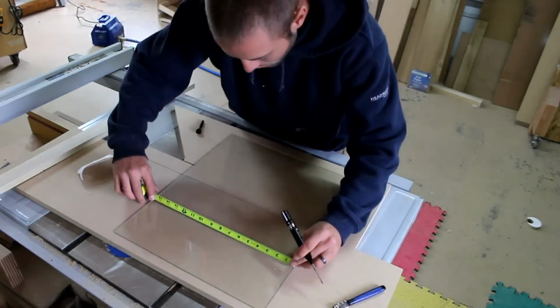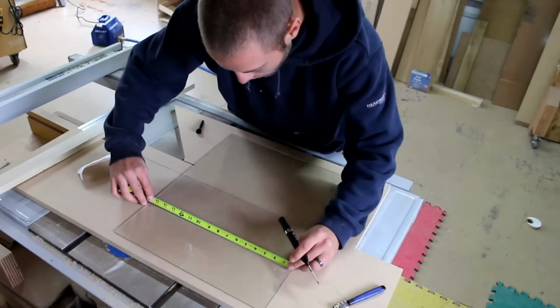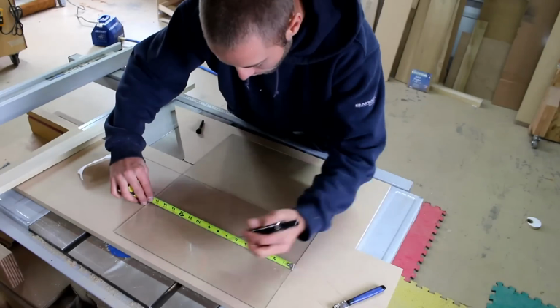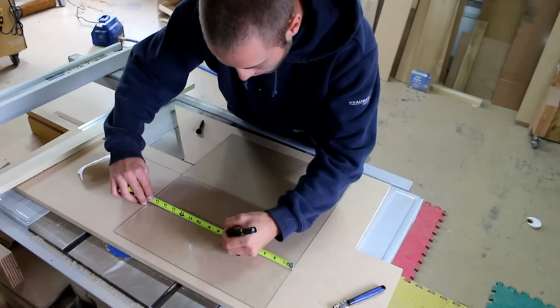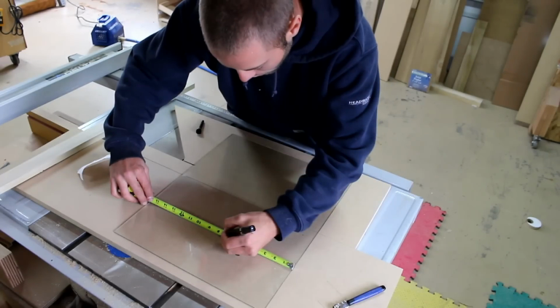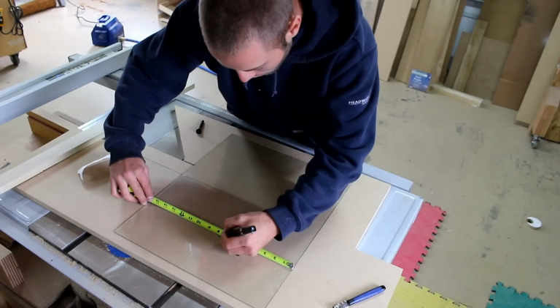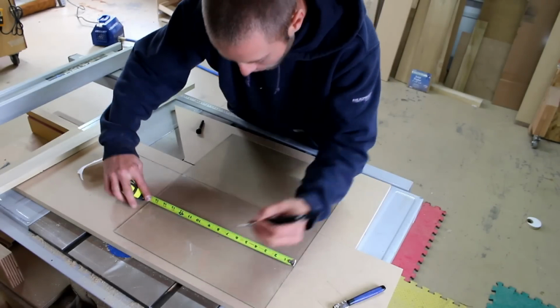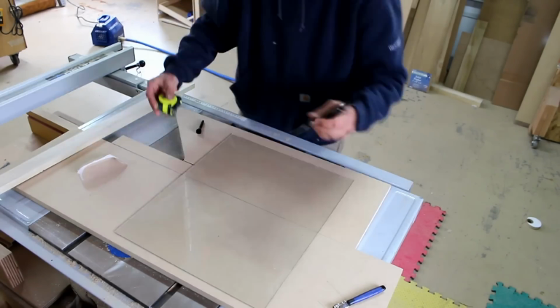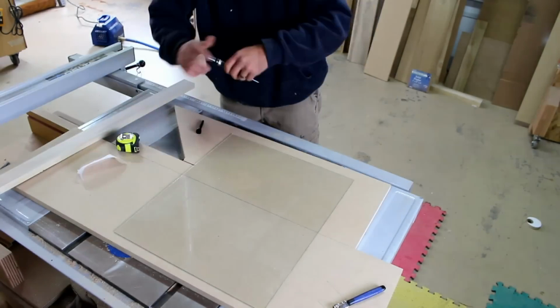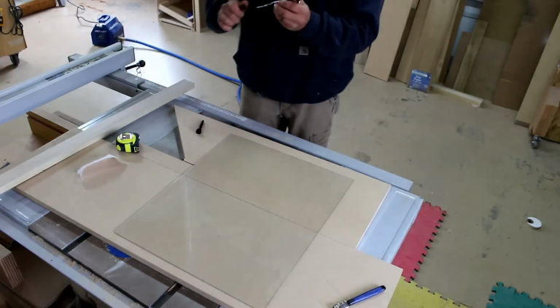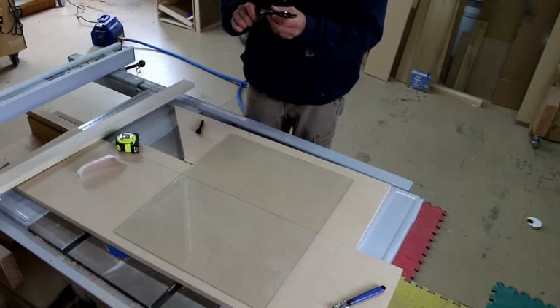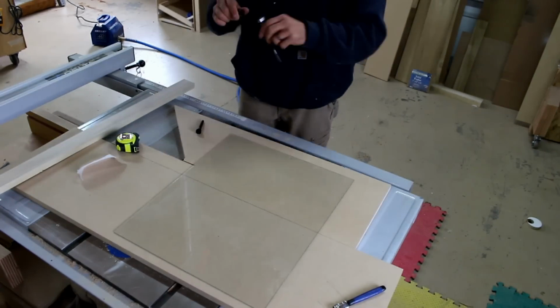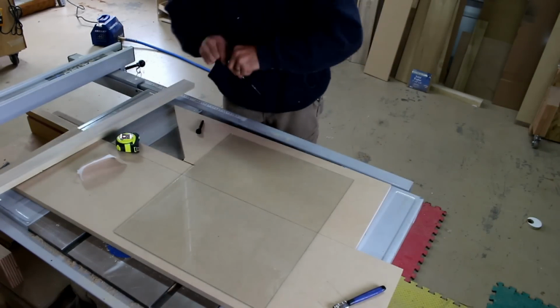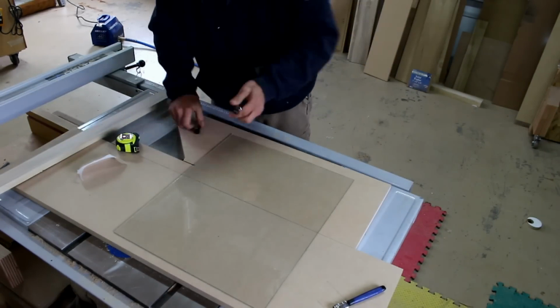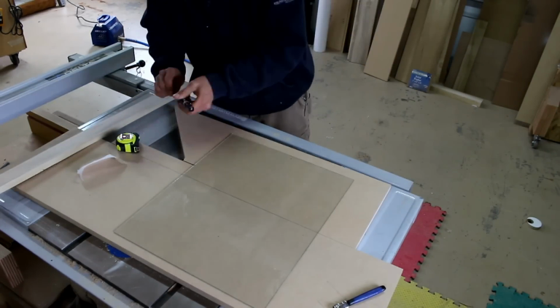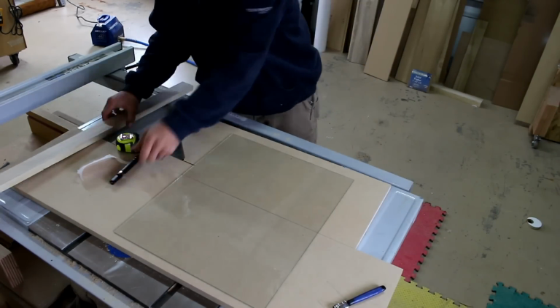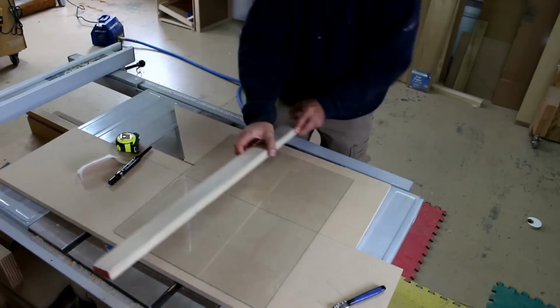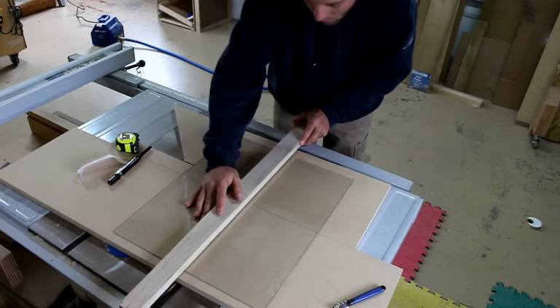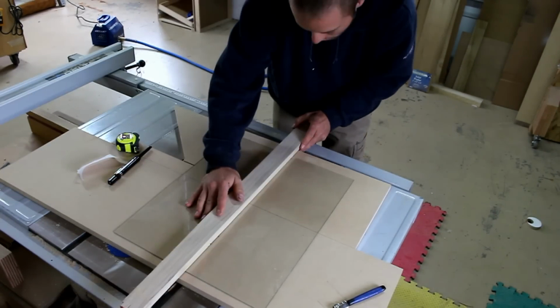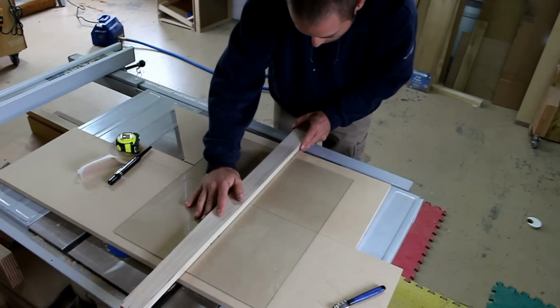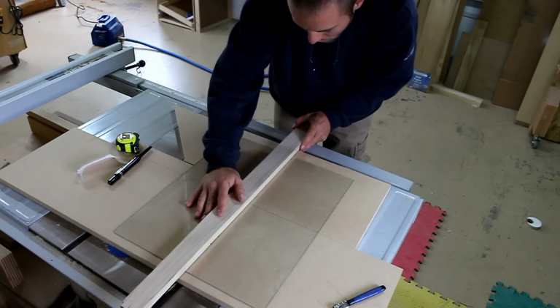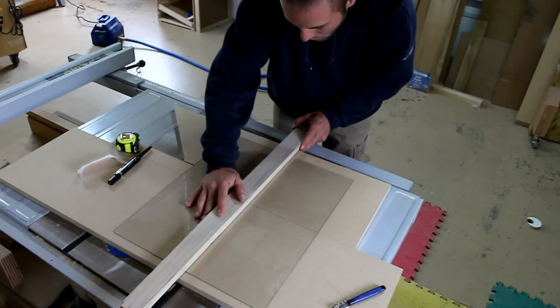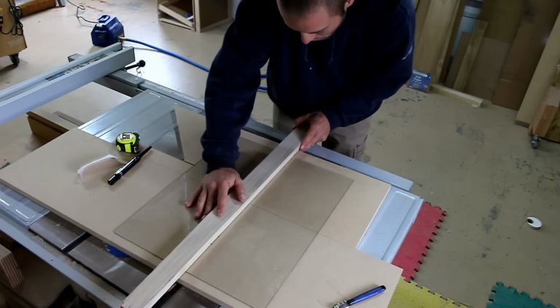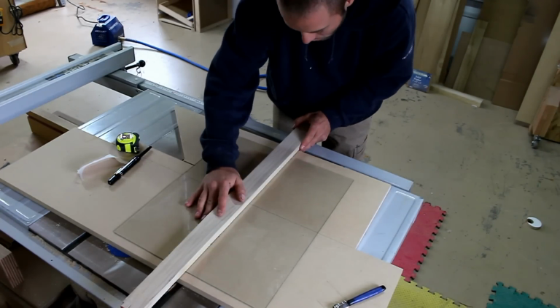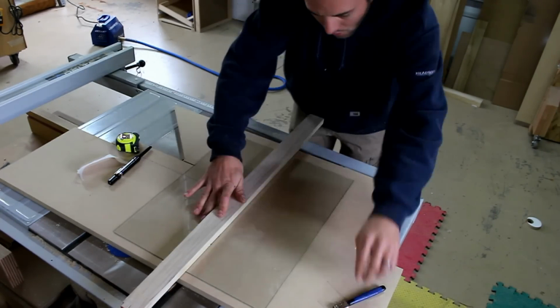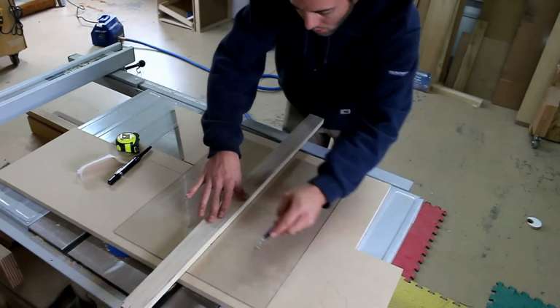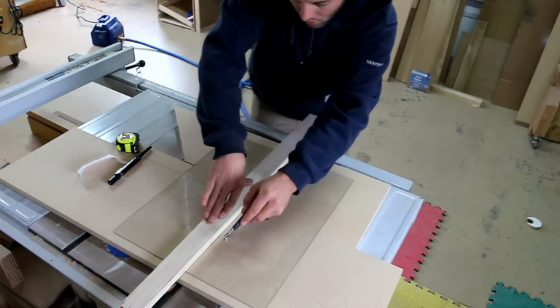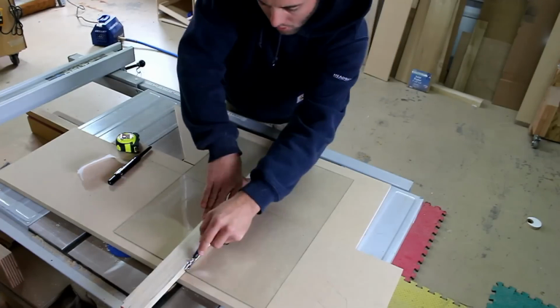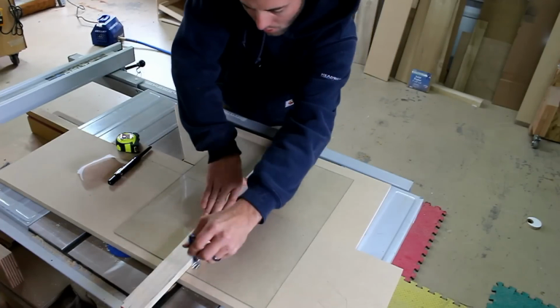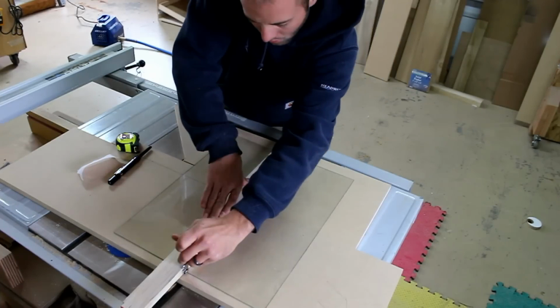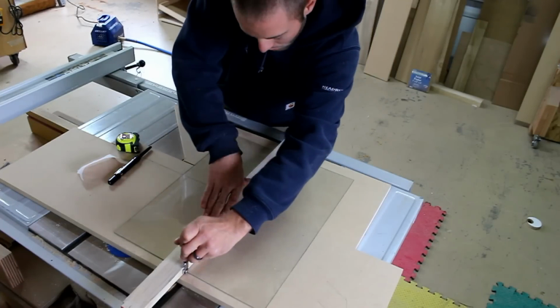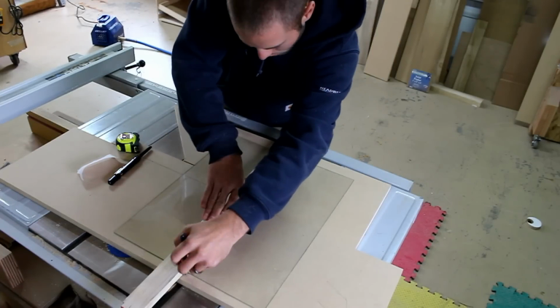I use traditional techniques to cut glass by hand. If you'd like to know more, let me know in the comments.